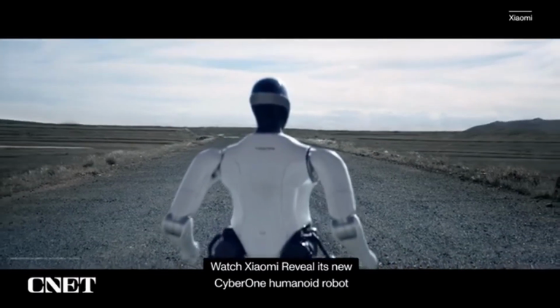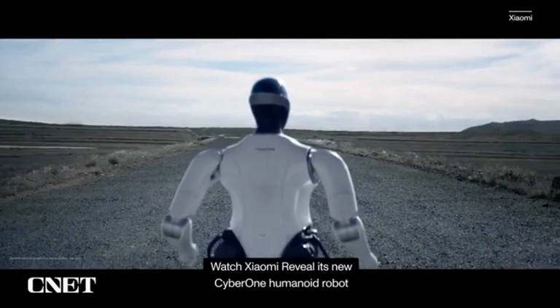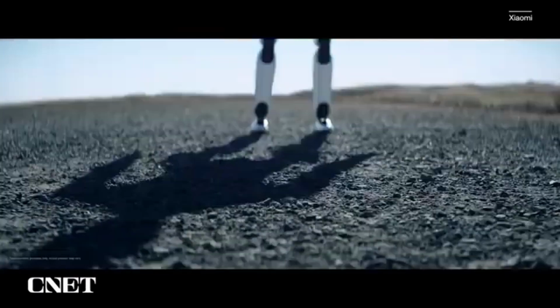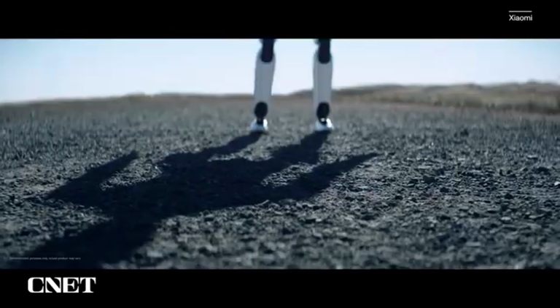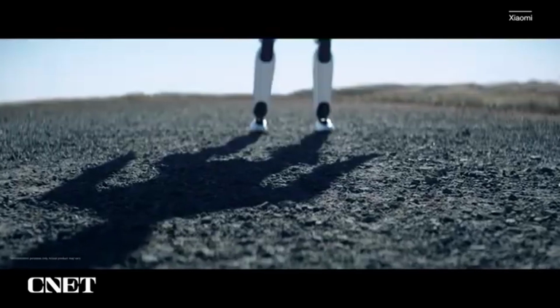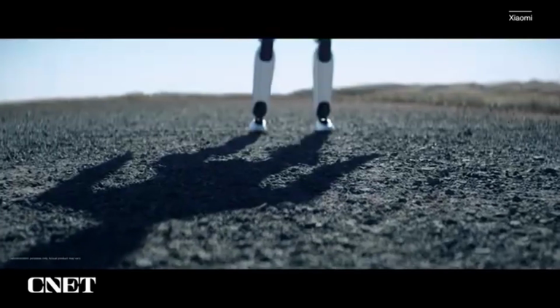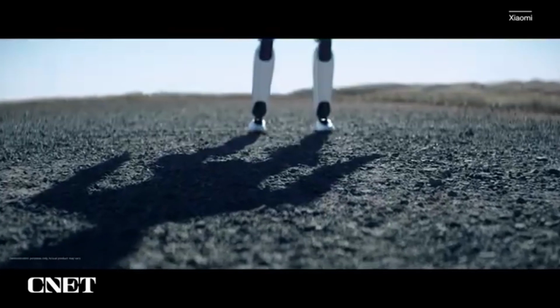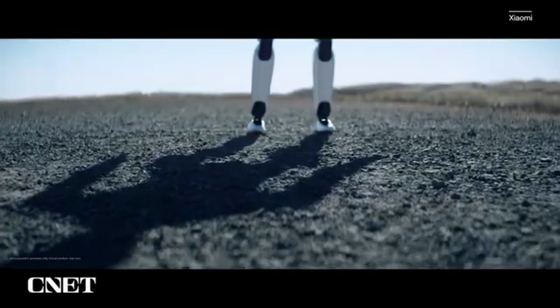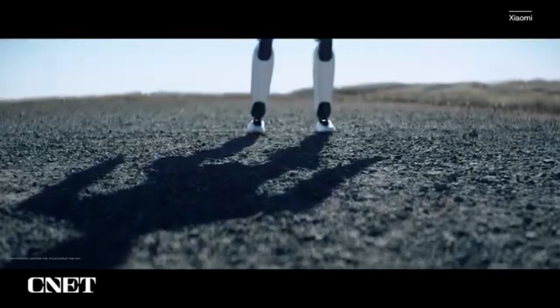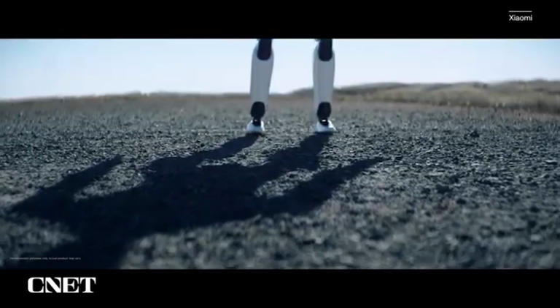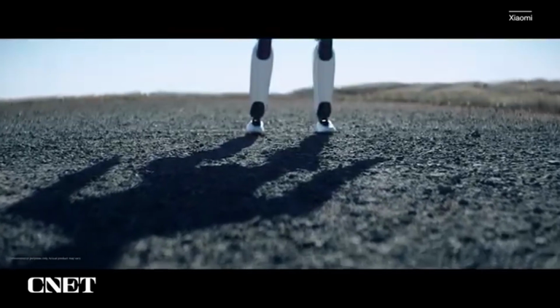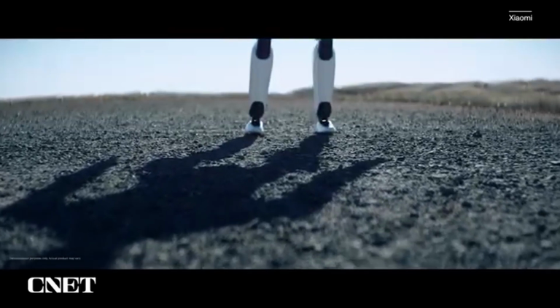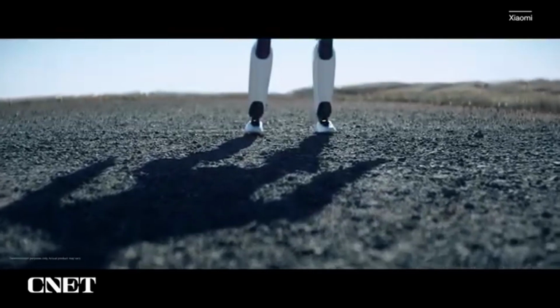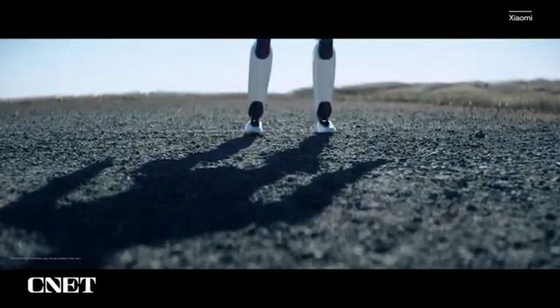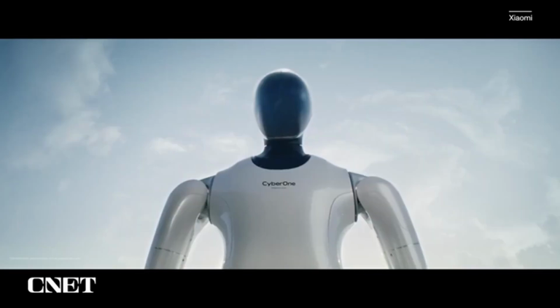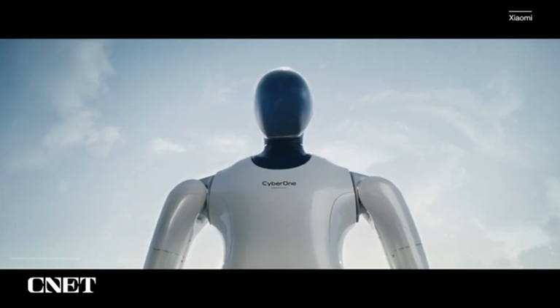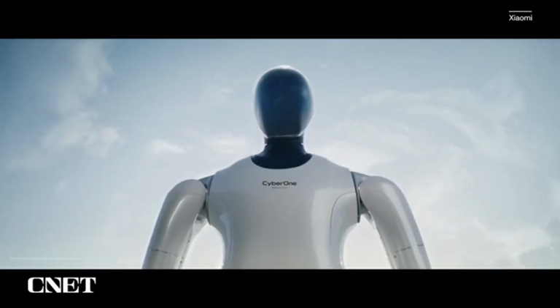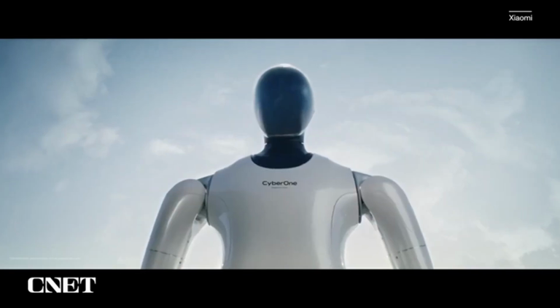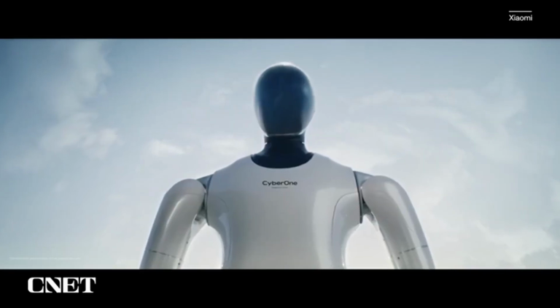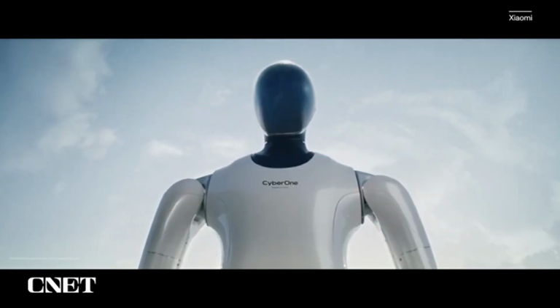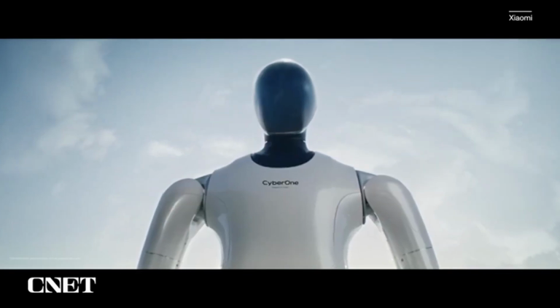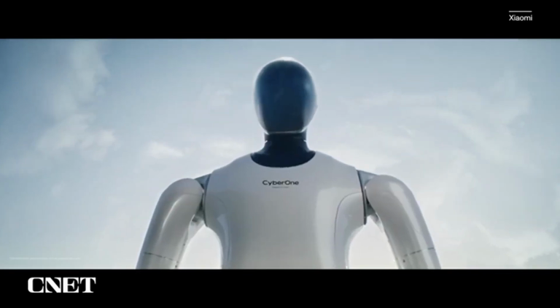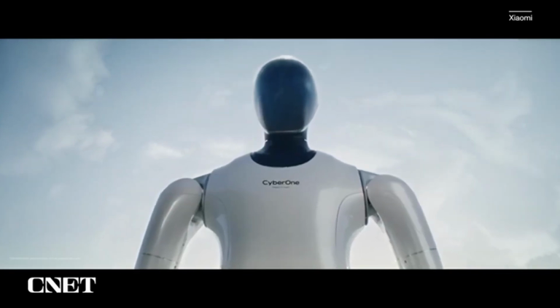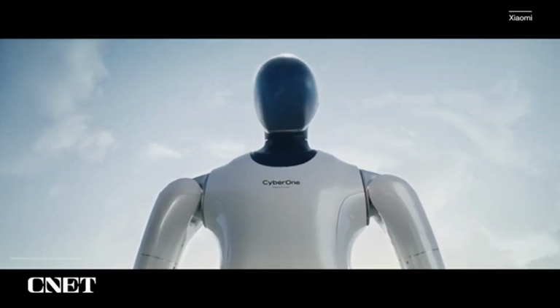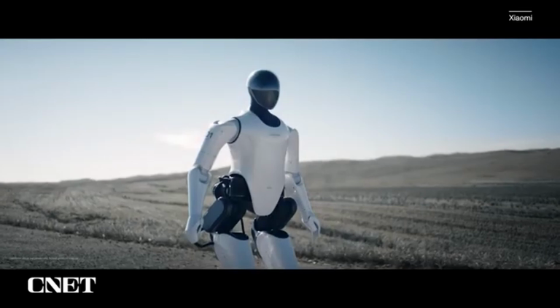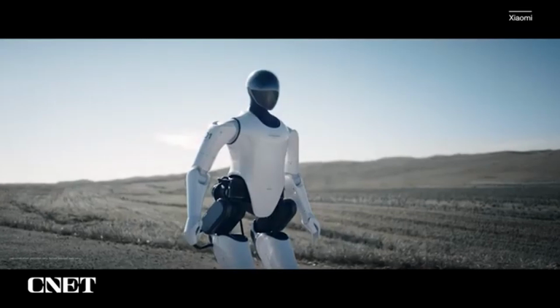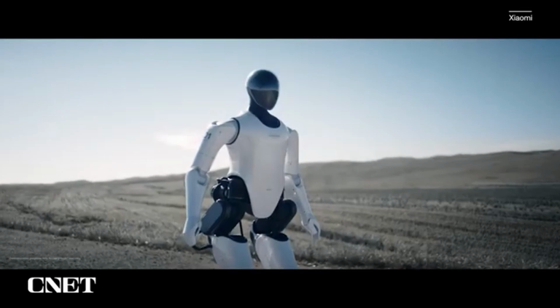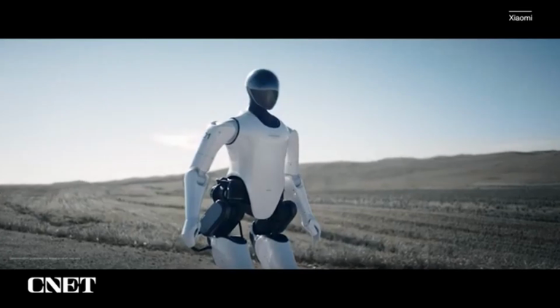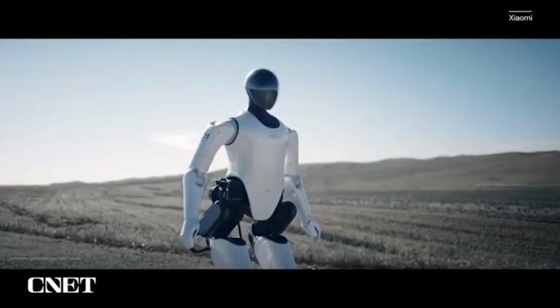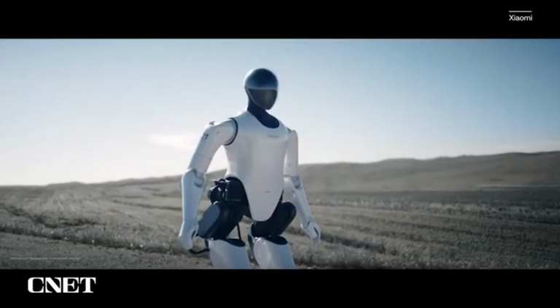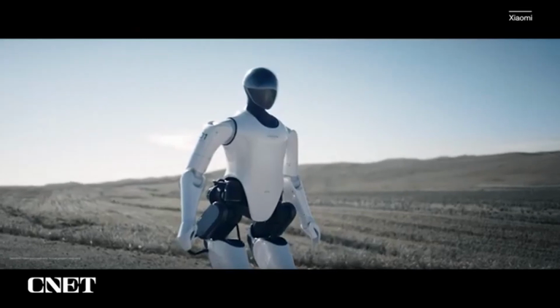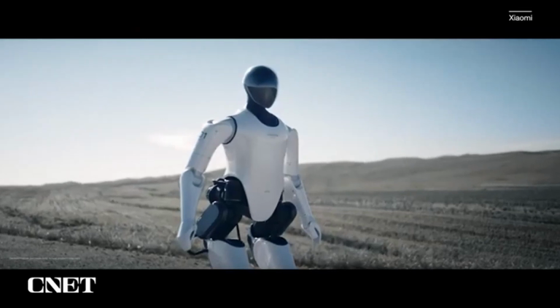CyberOne can be programmed by demonstrations. Overall, the company says the CyberOne humanoid robot has impressive coordination and movements.